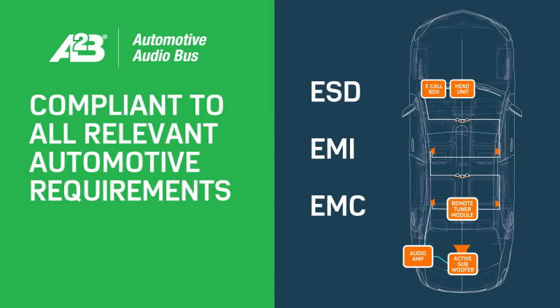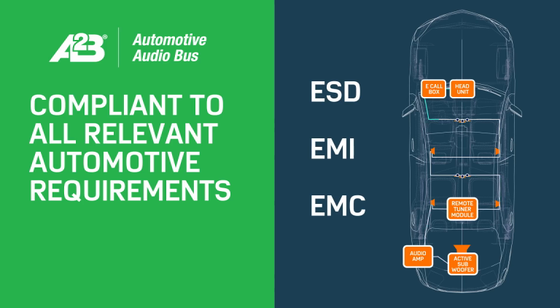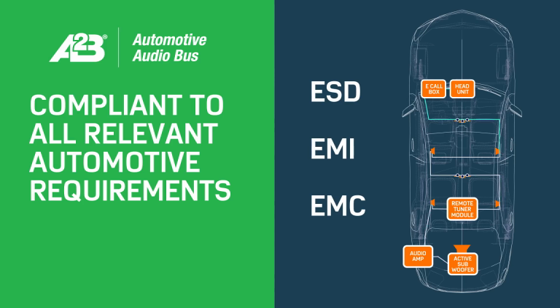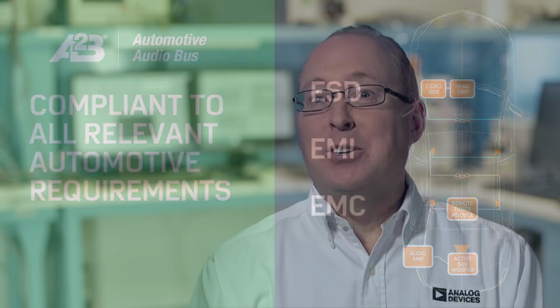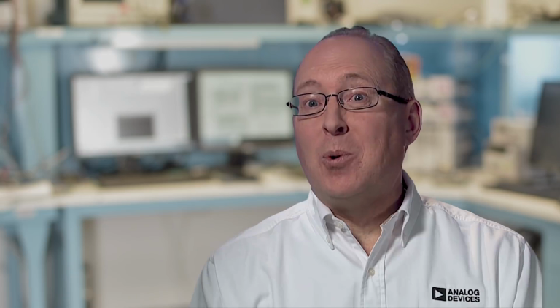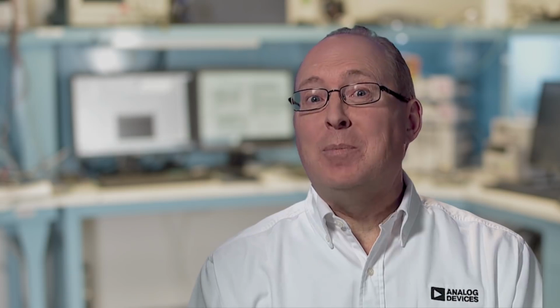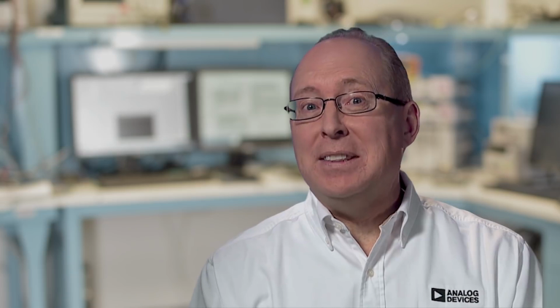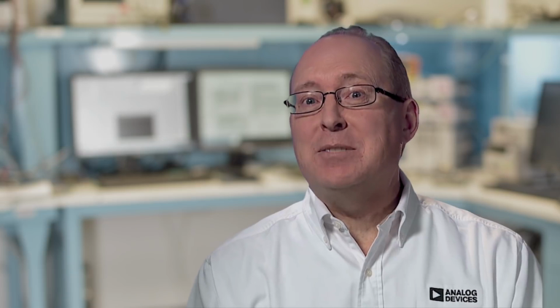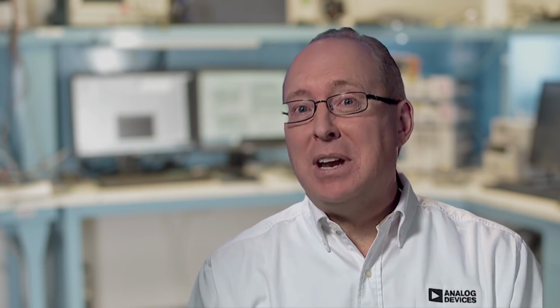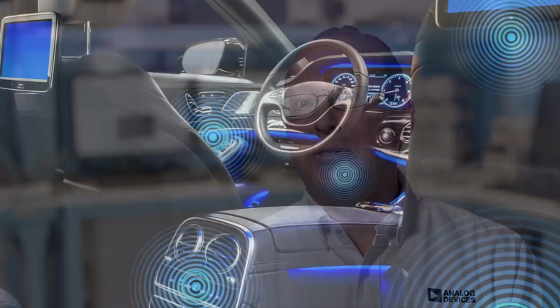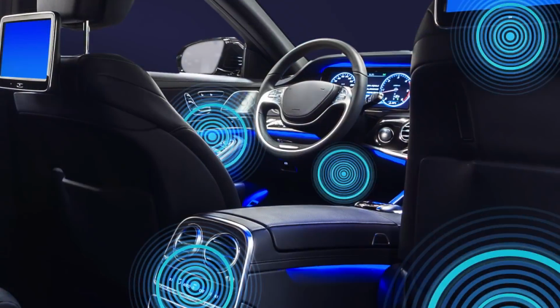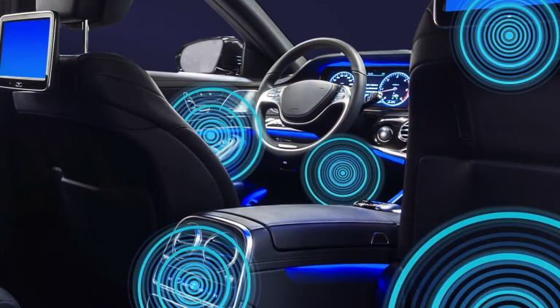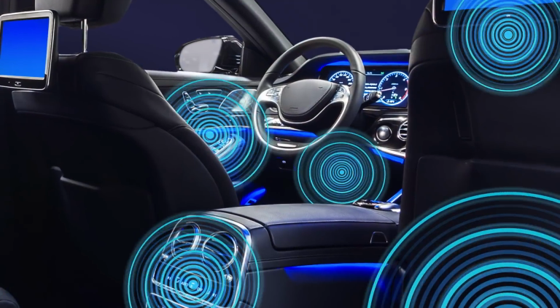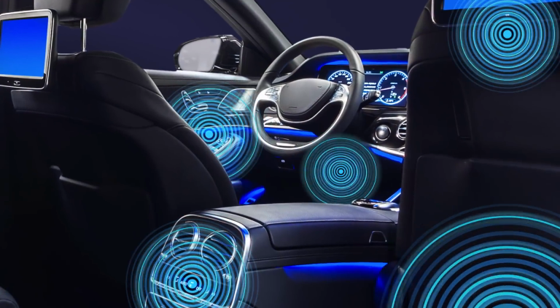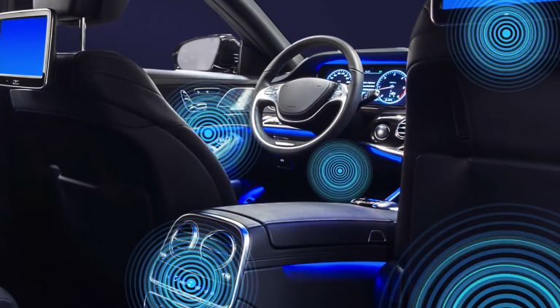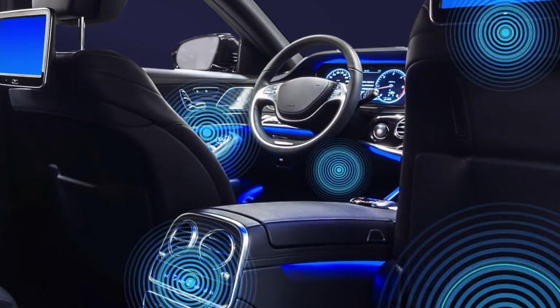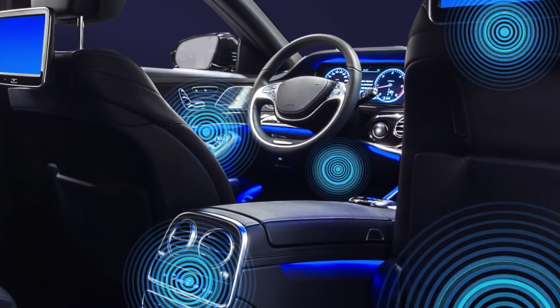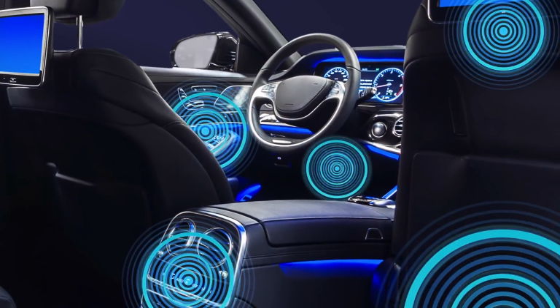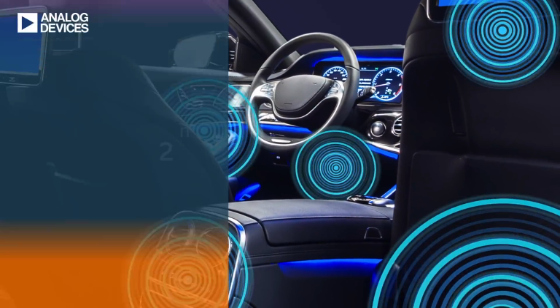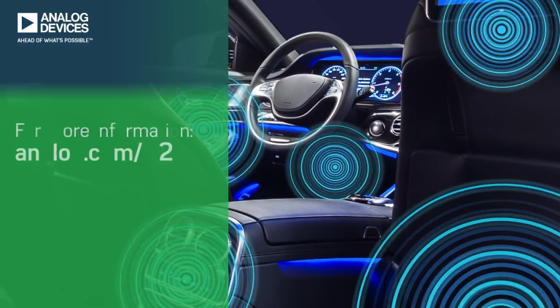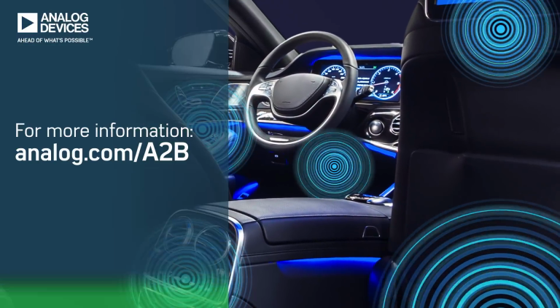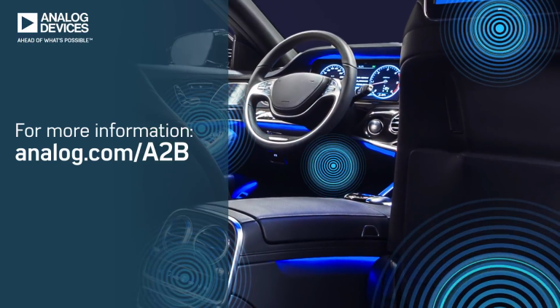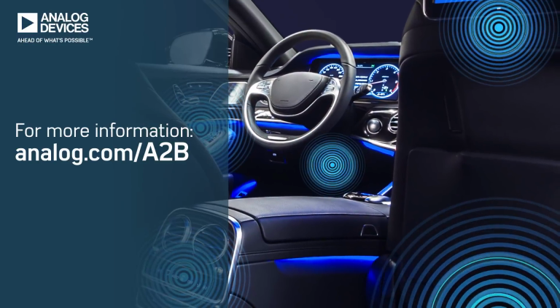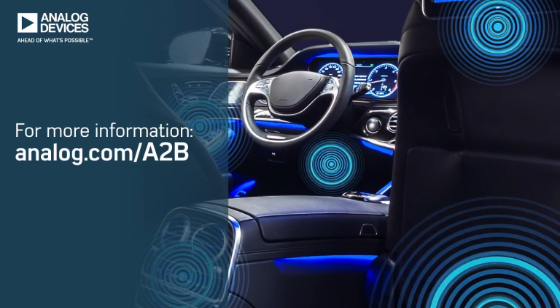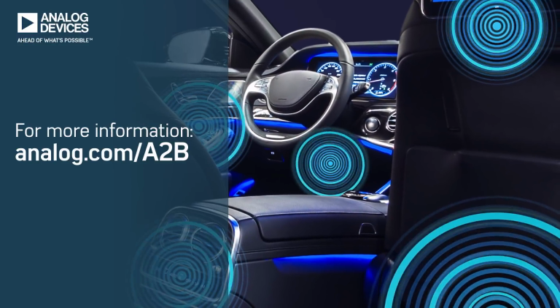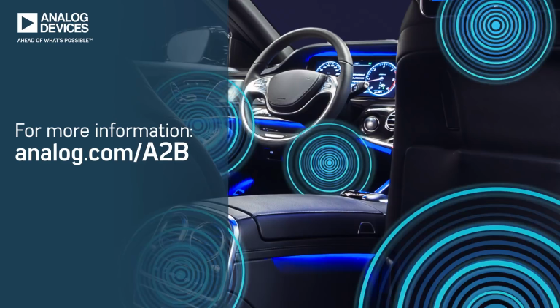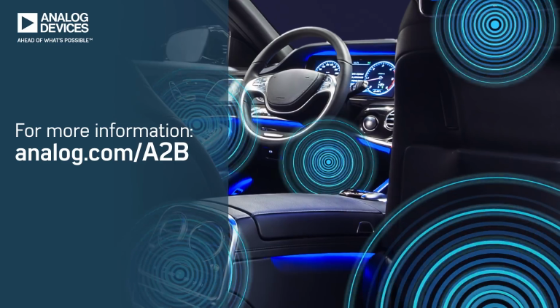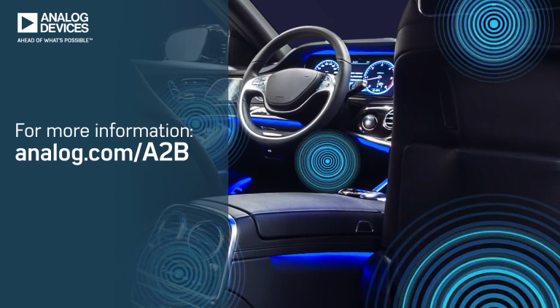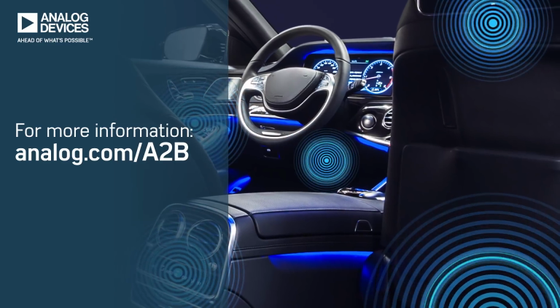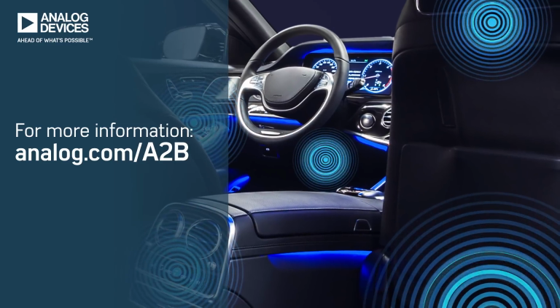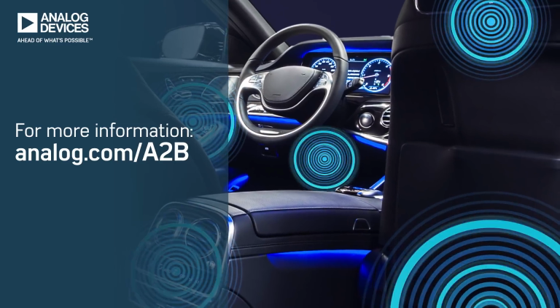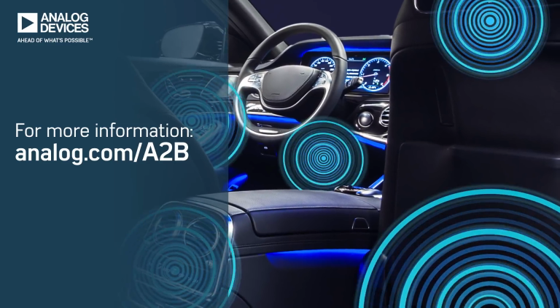Learn more about this breakthrough technology by visiting analog.com/A2B.